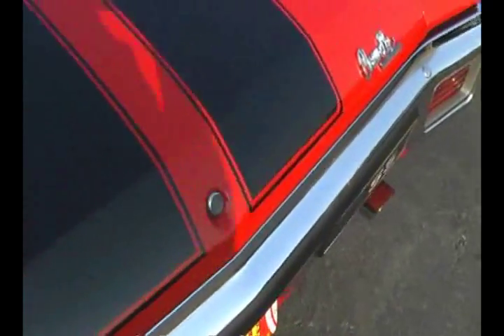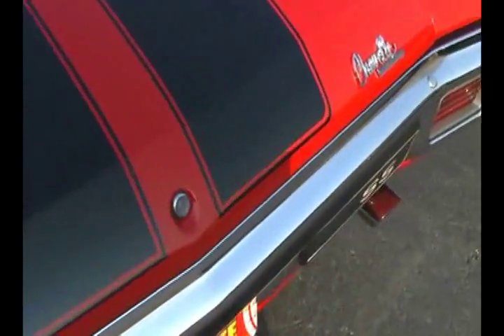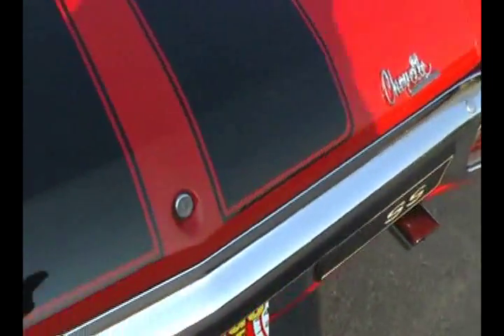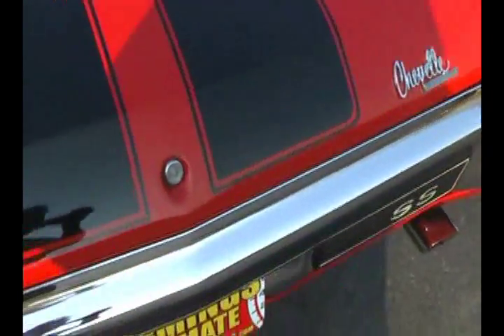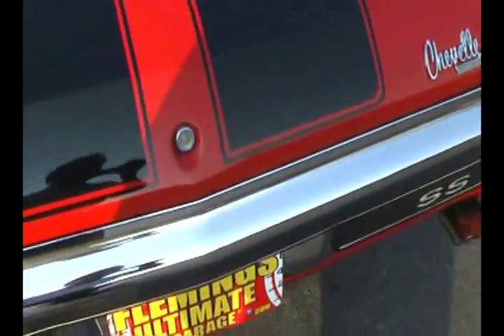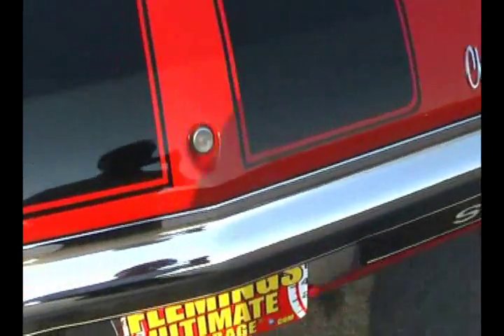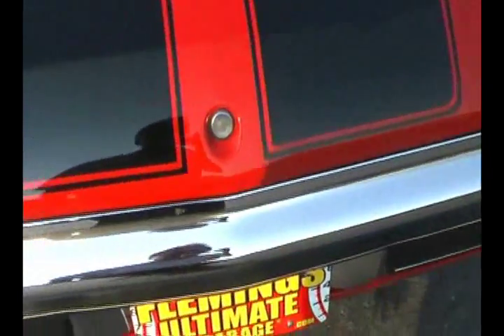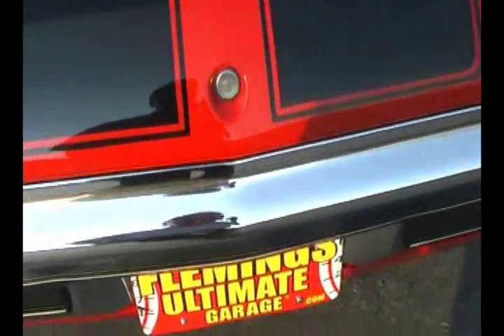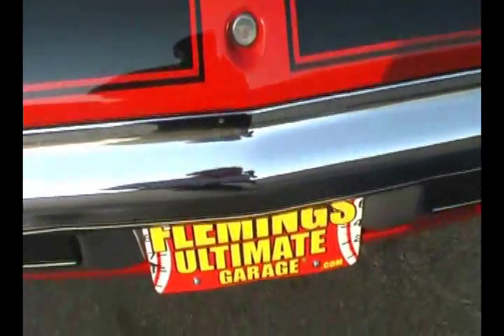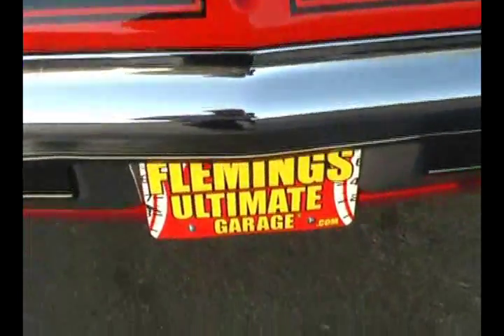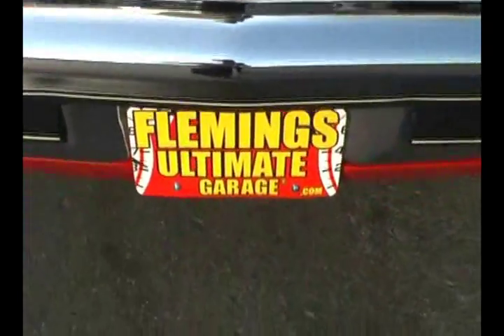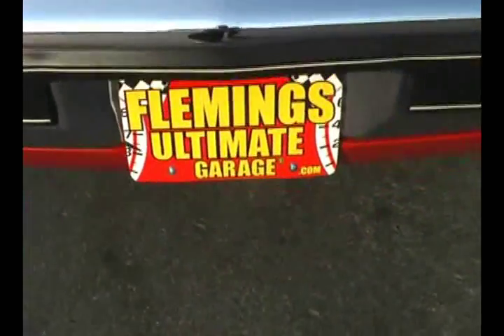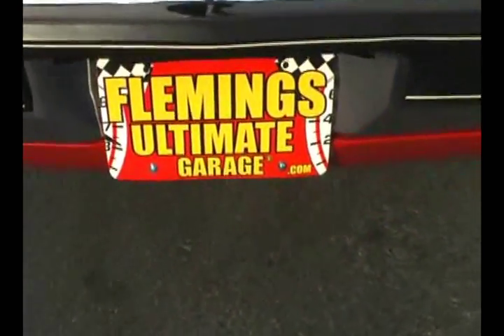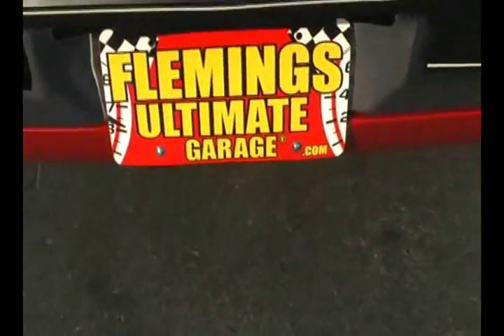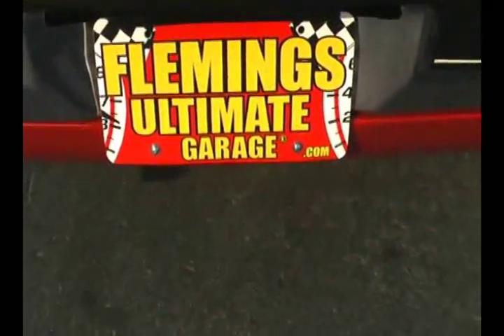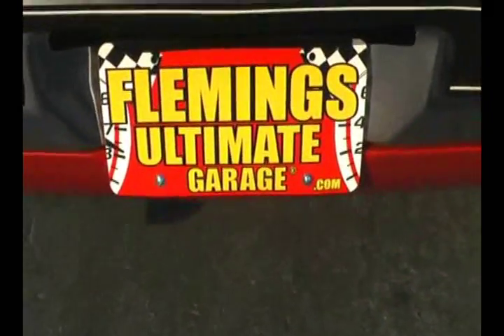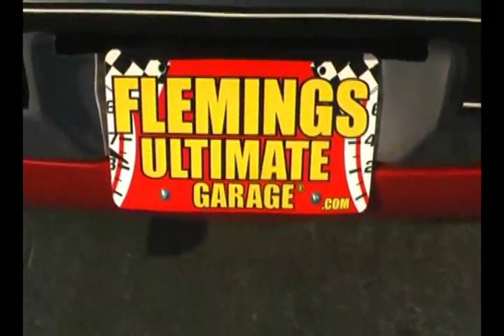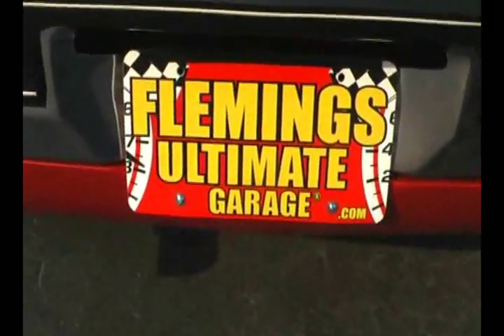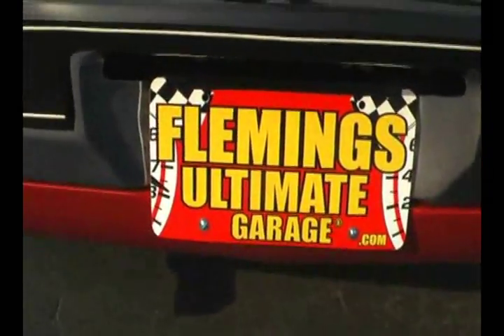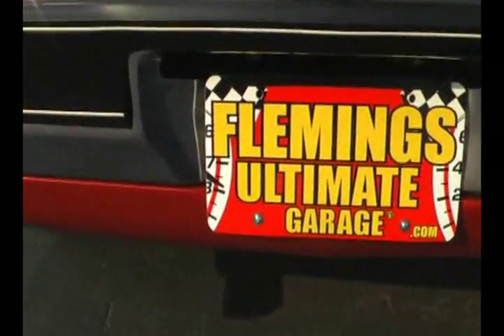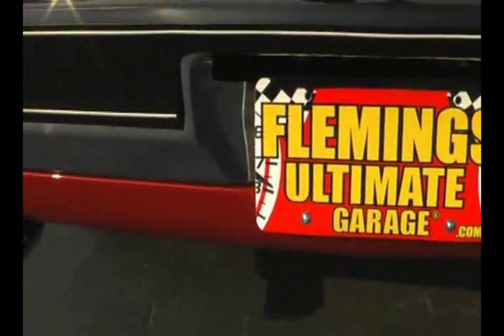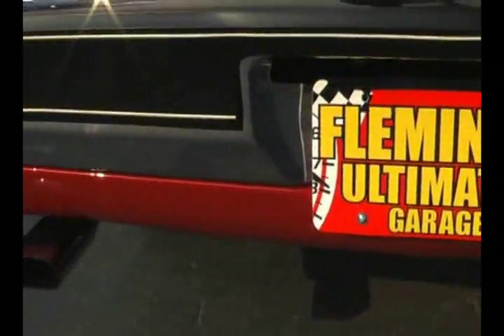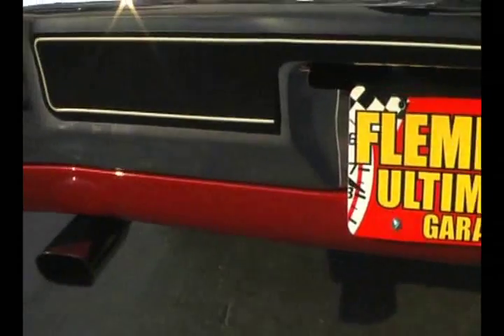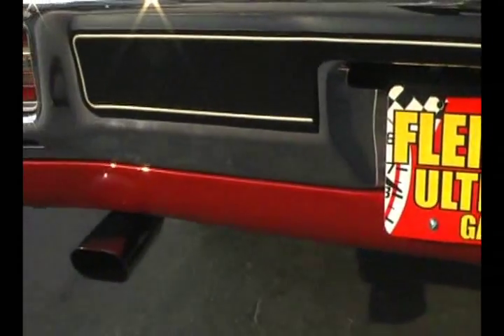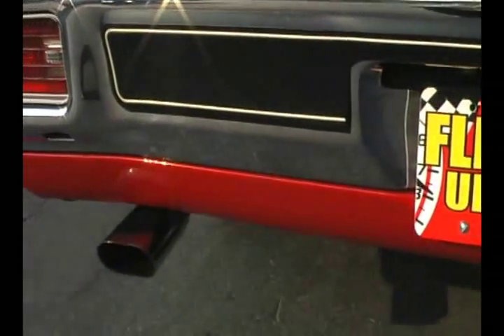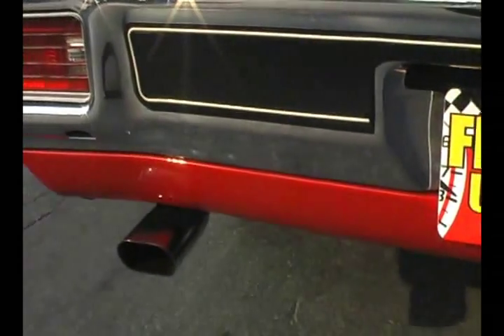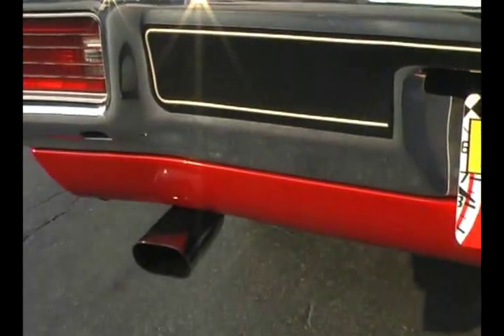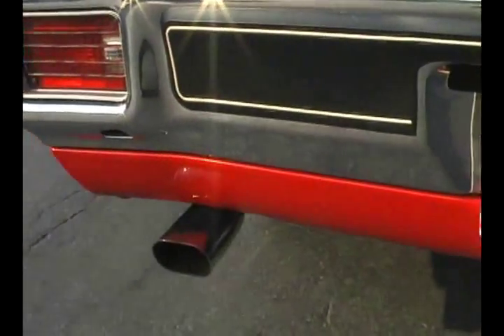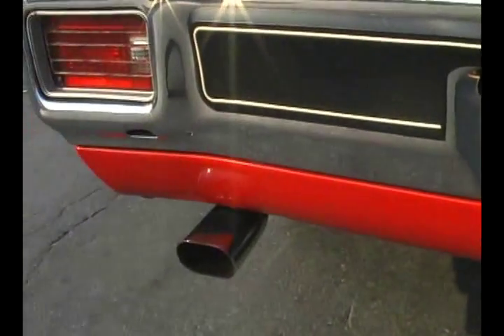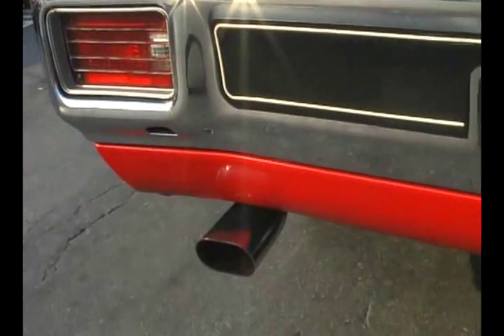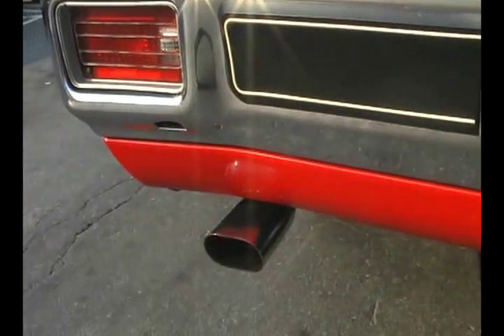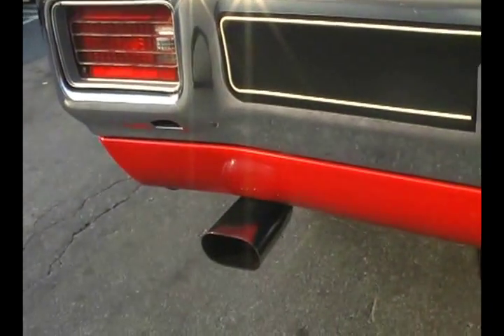That's the sweet sound of Chevrolet's 454 LS6, 1970 style.